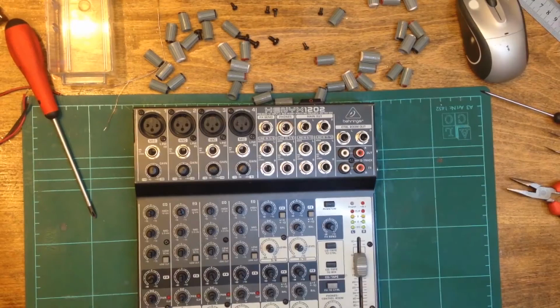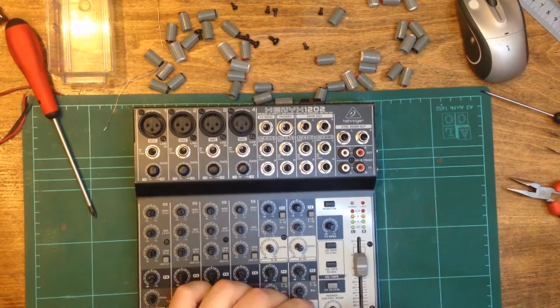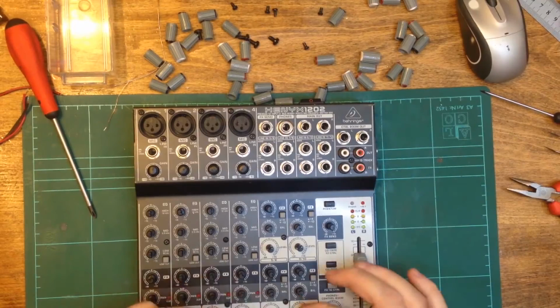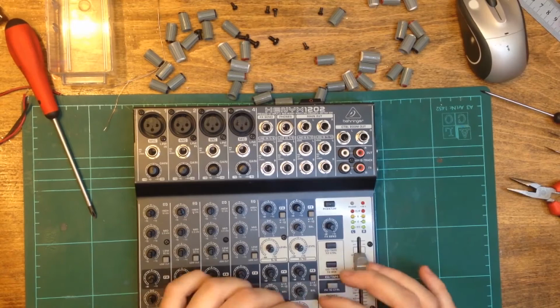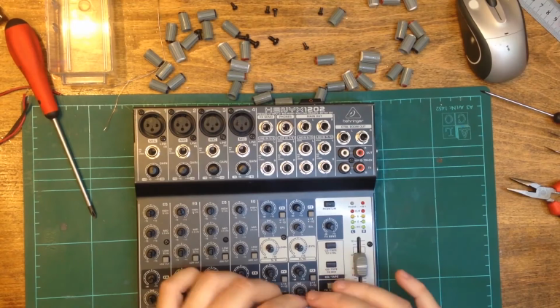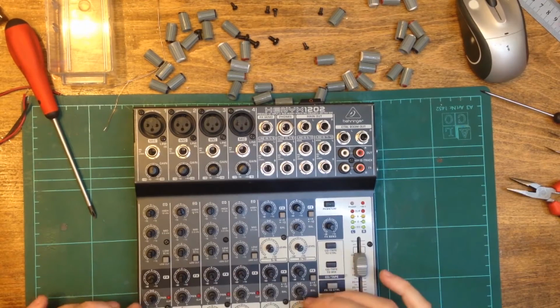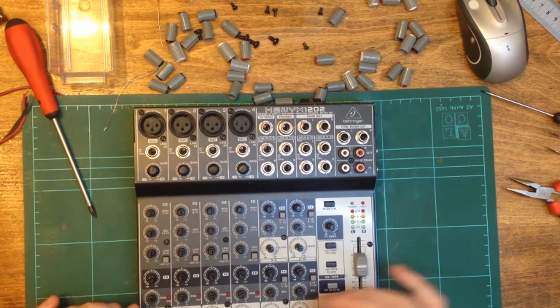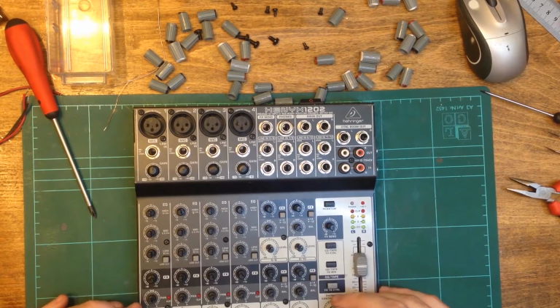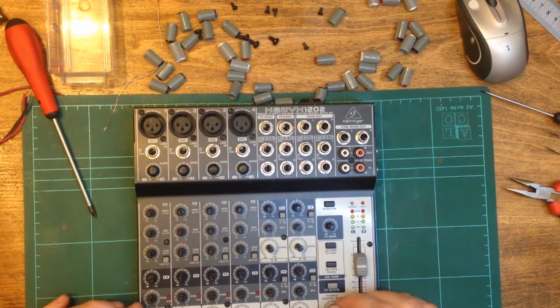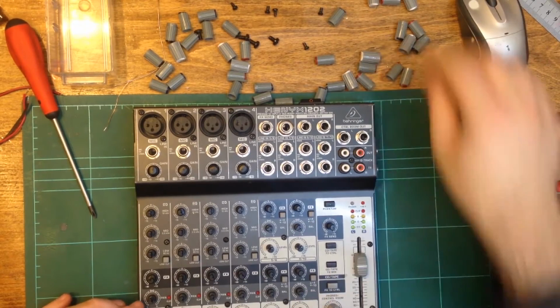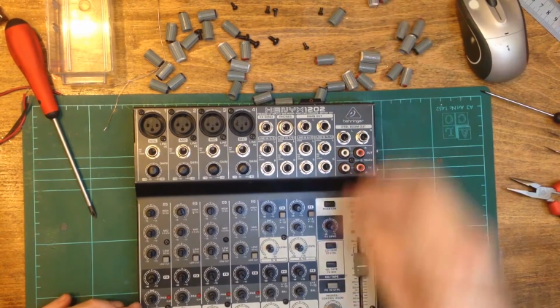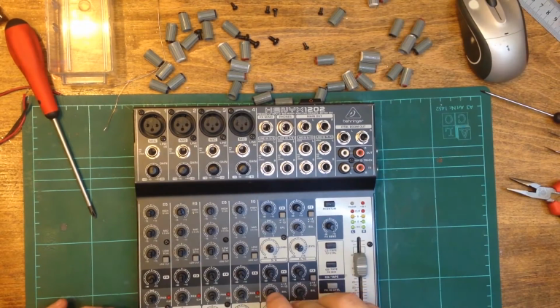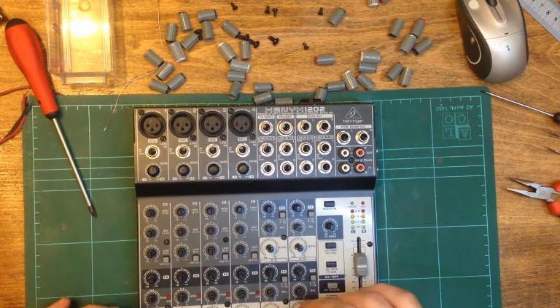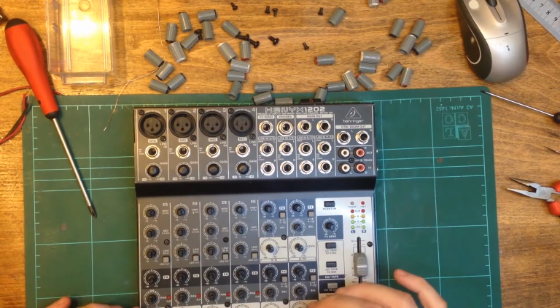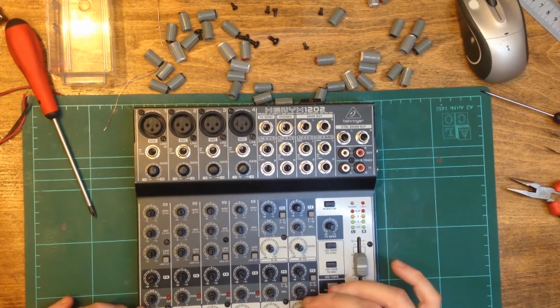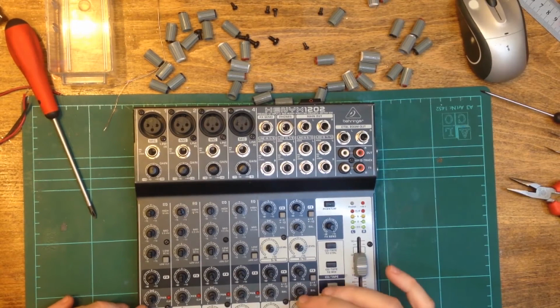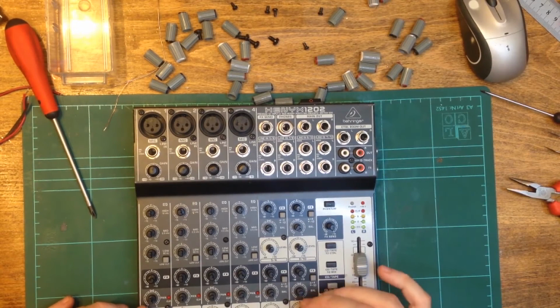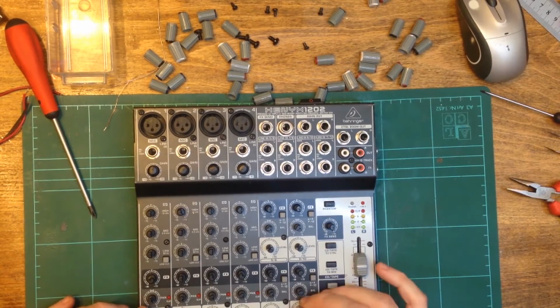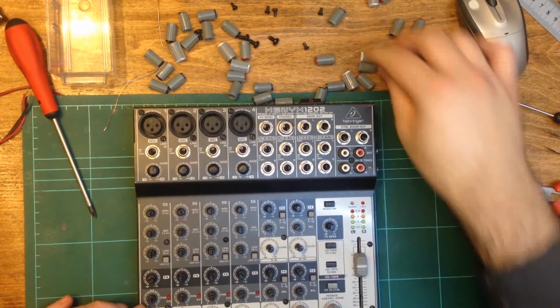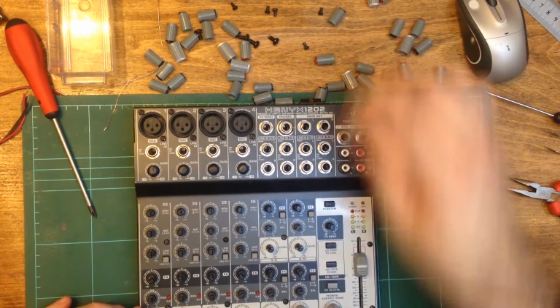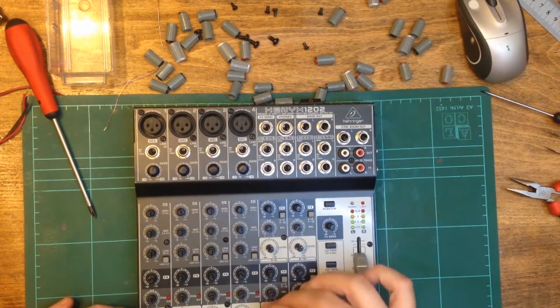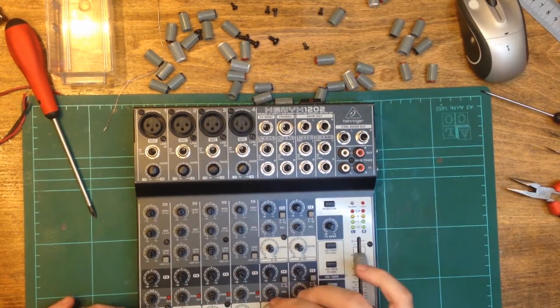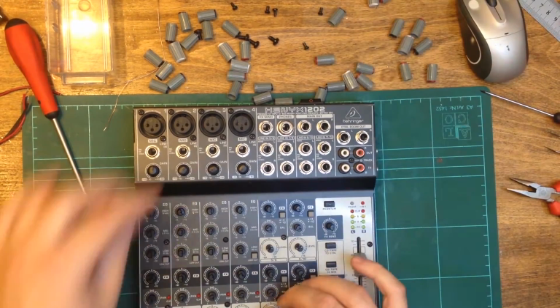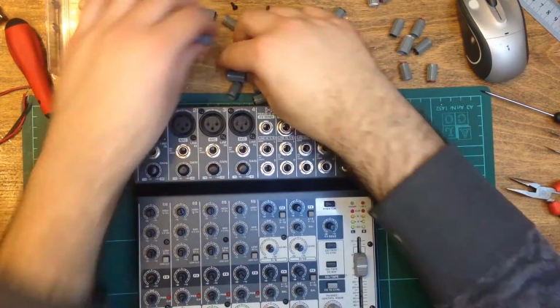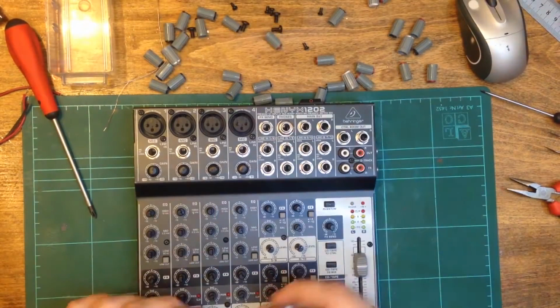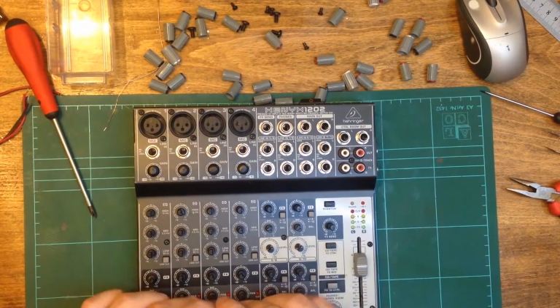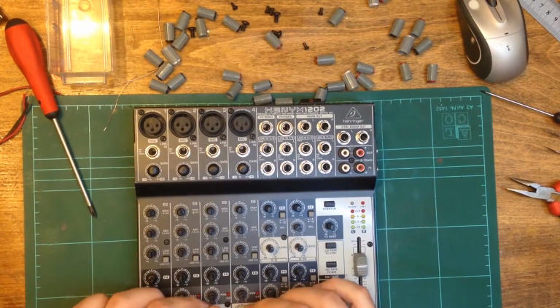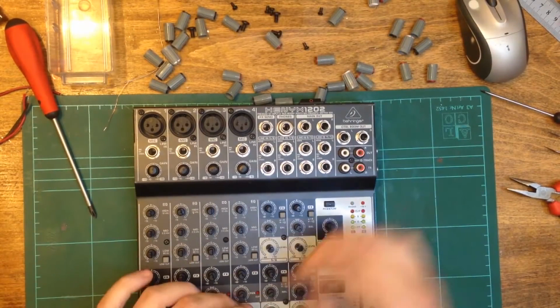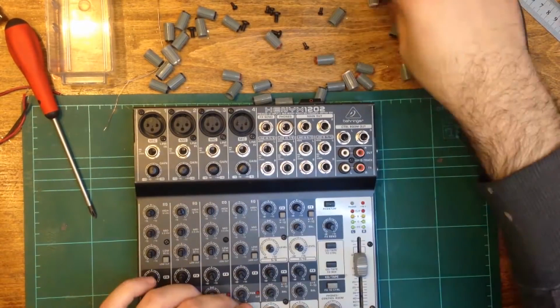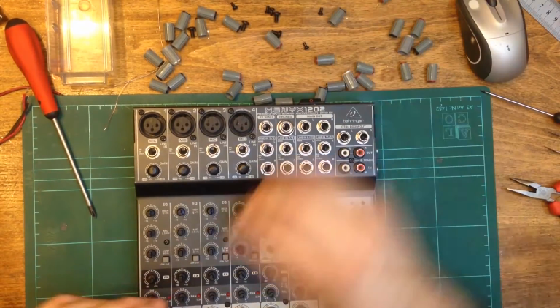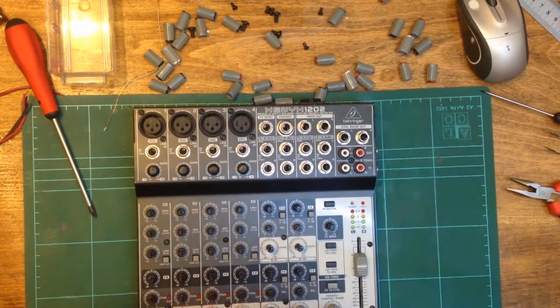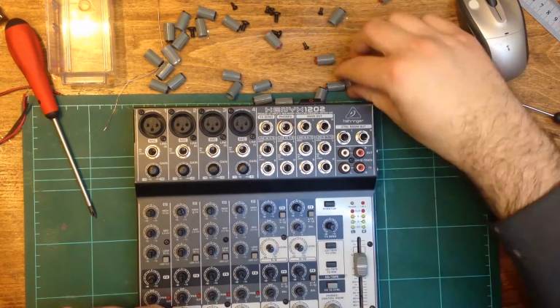With everything working, I reassembled the outer case and all the potentiometer knobs.